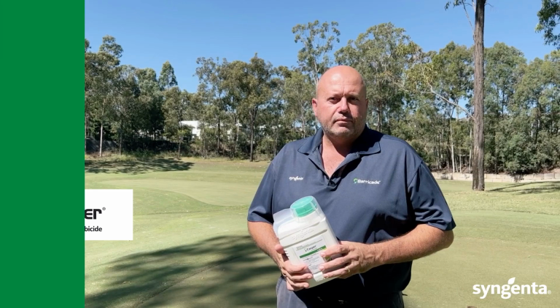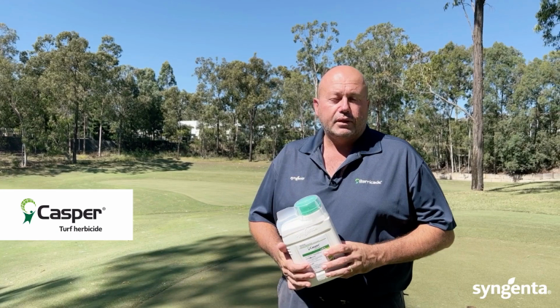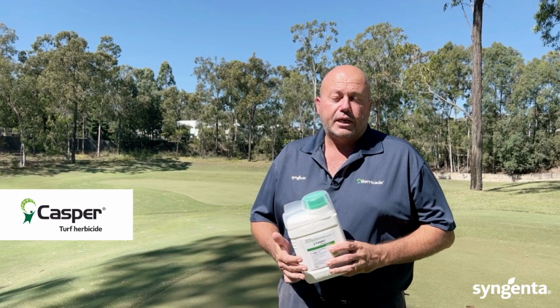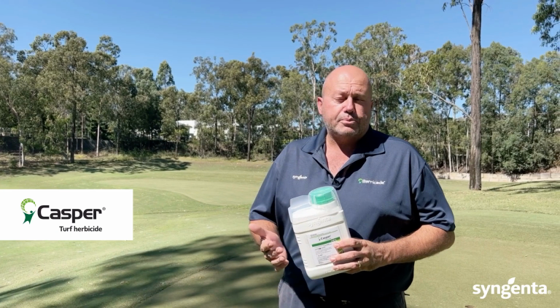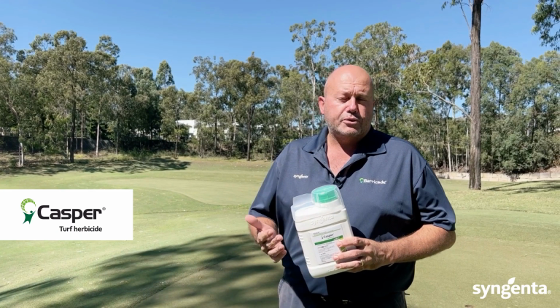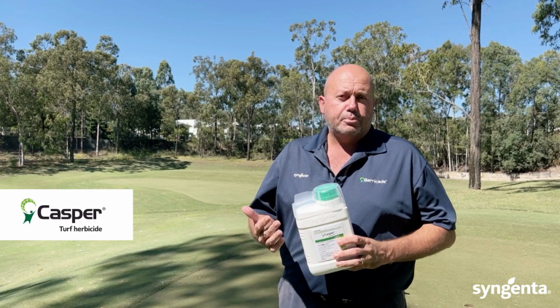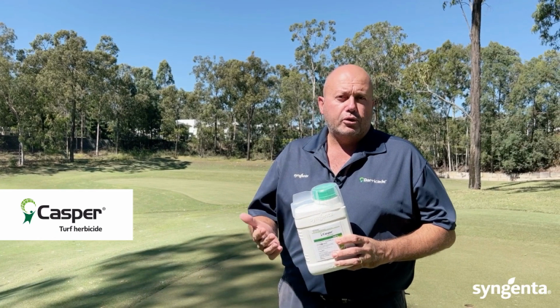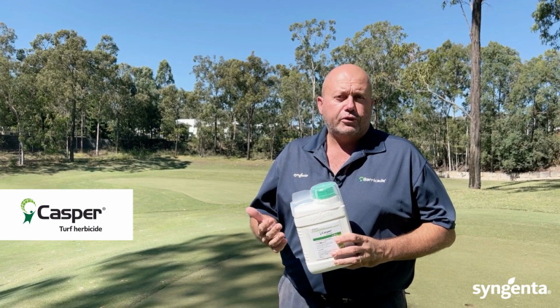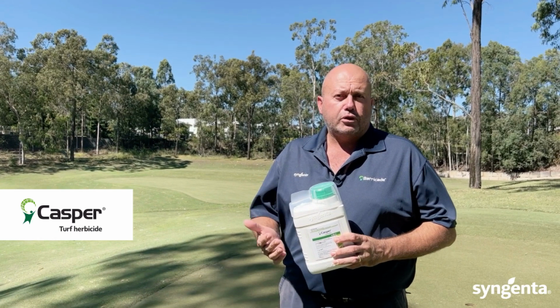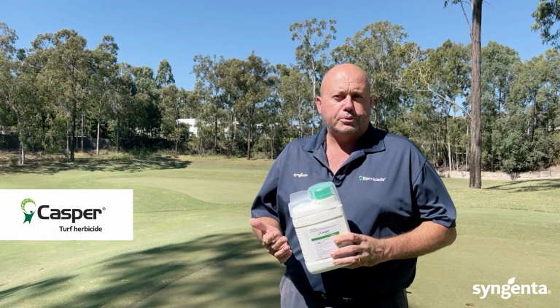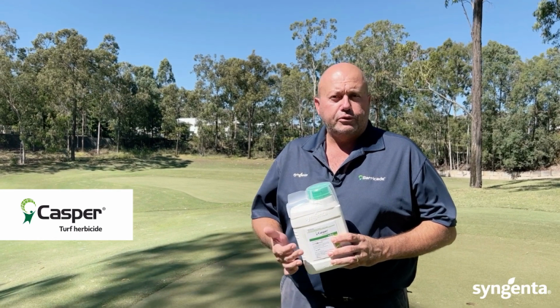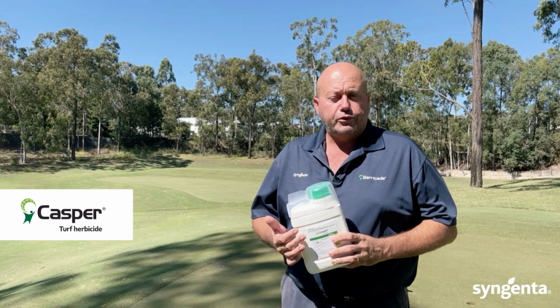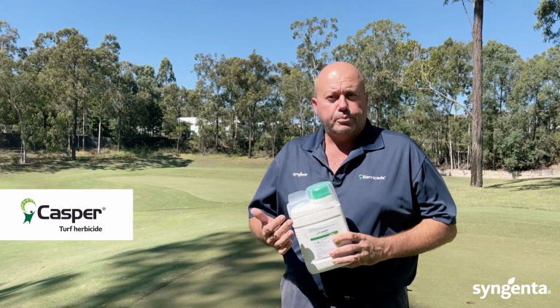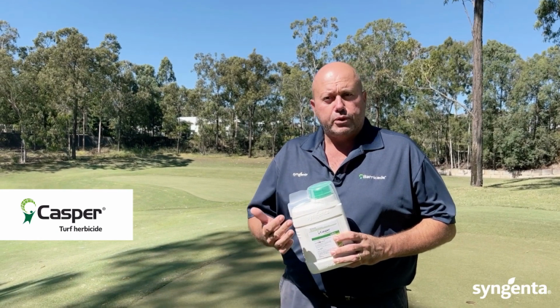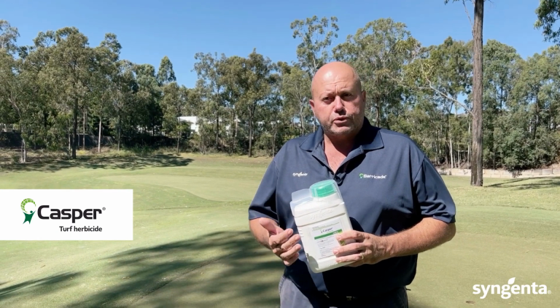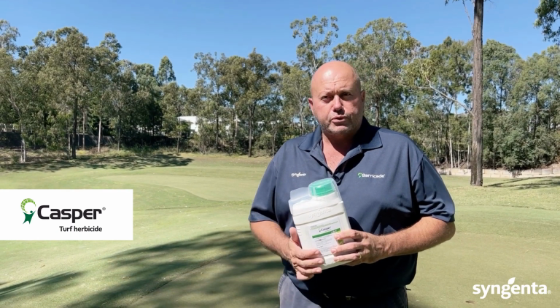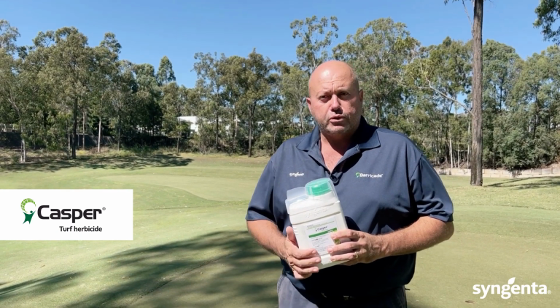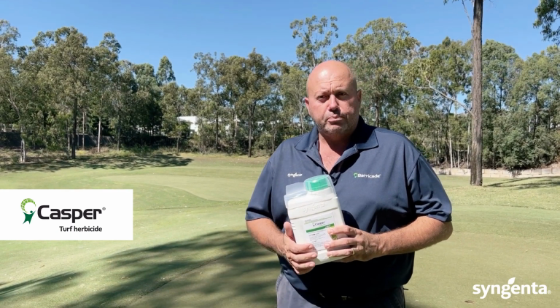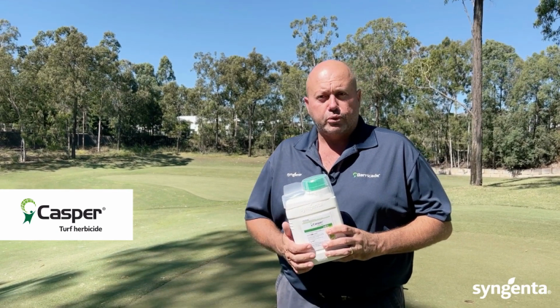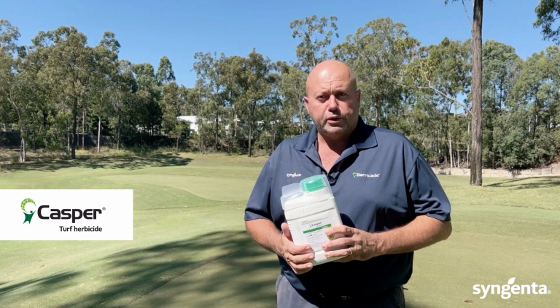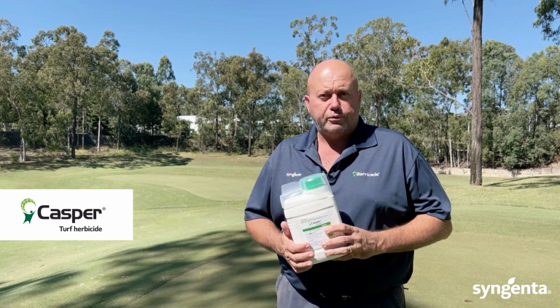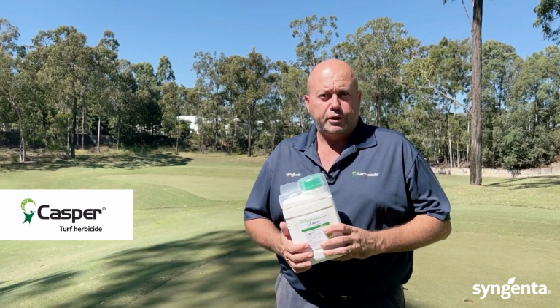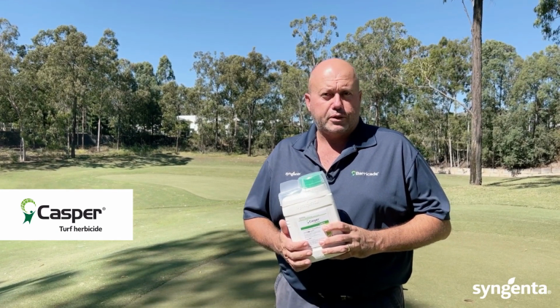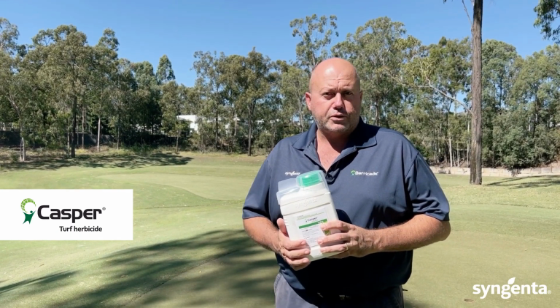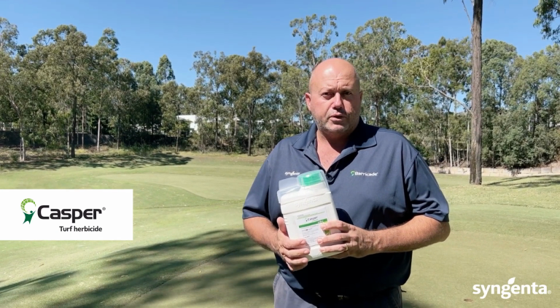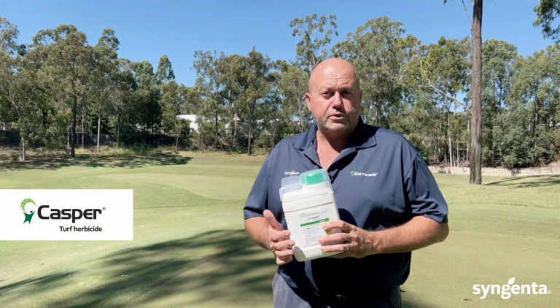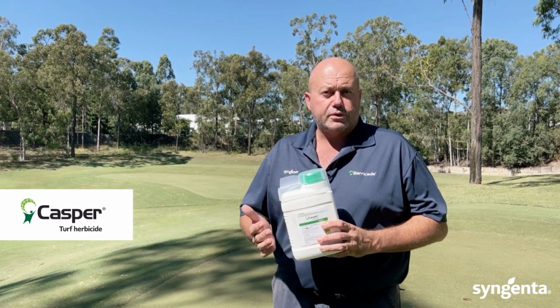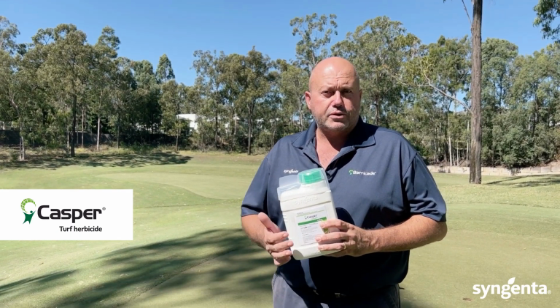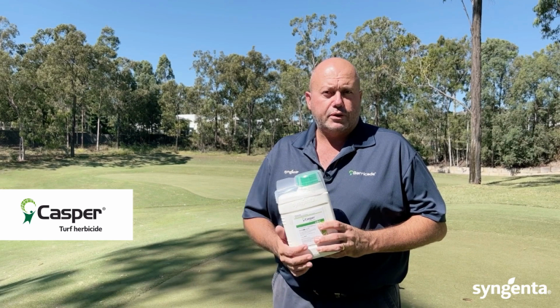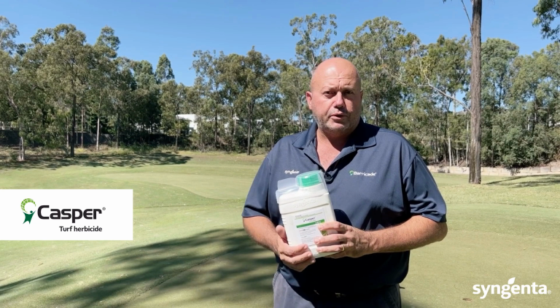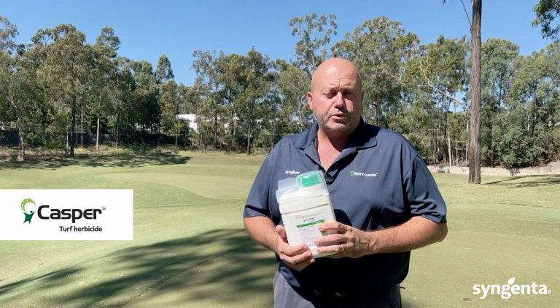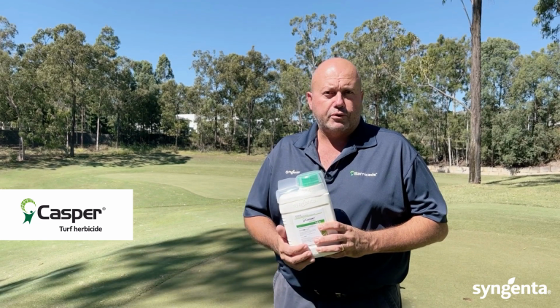Casper is the perfect option for your post-emergent broadleaf weed control concerns this year in your turf.